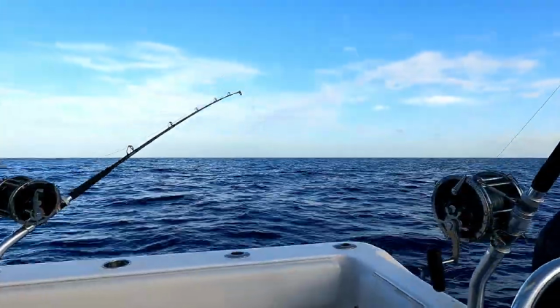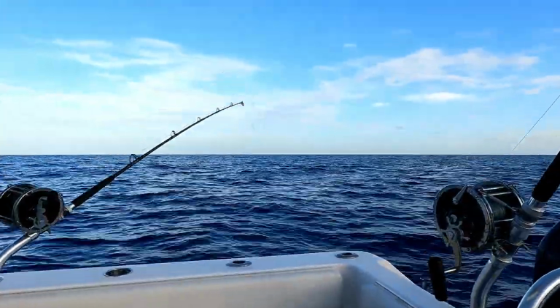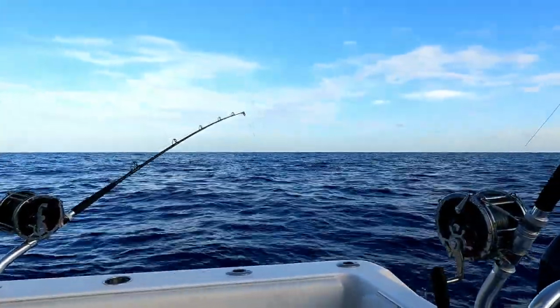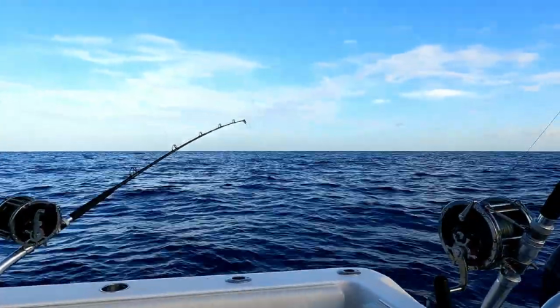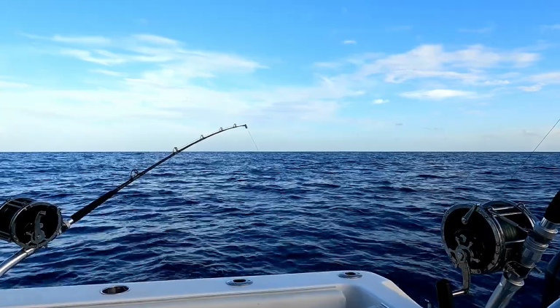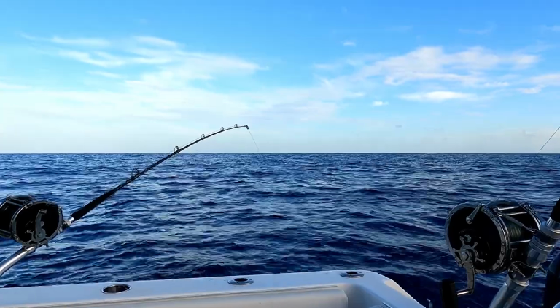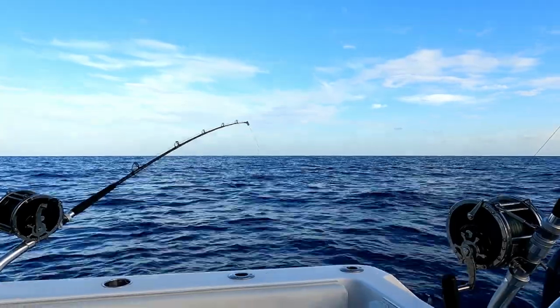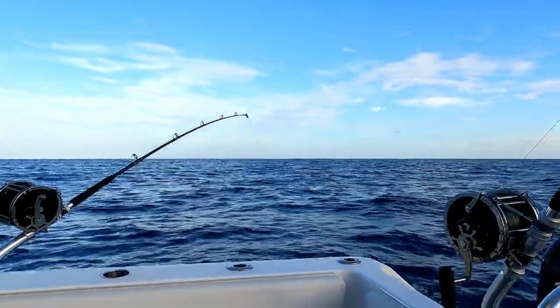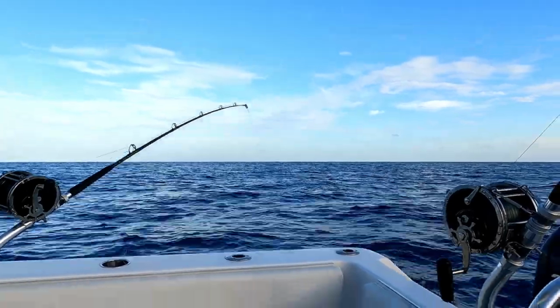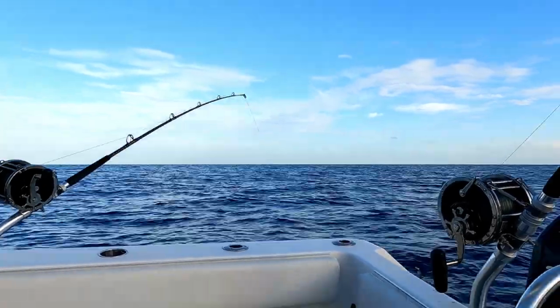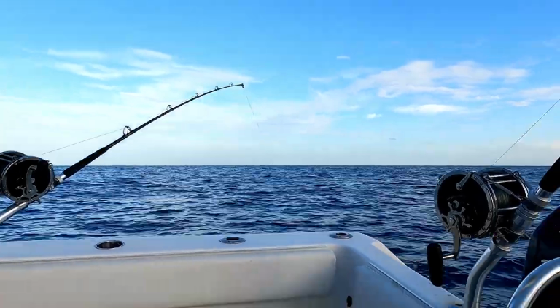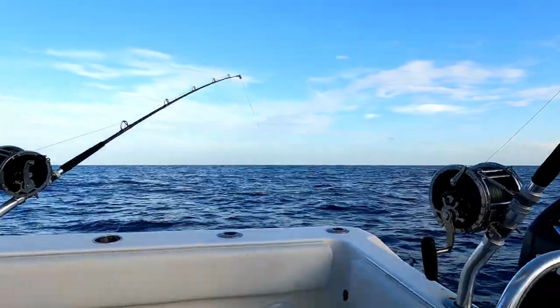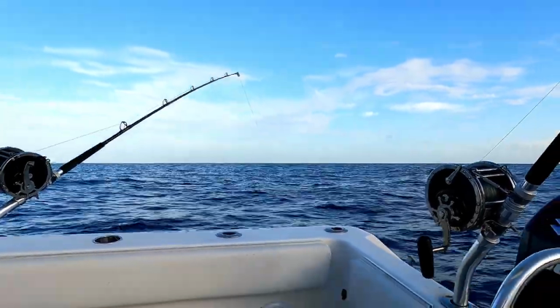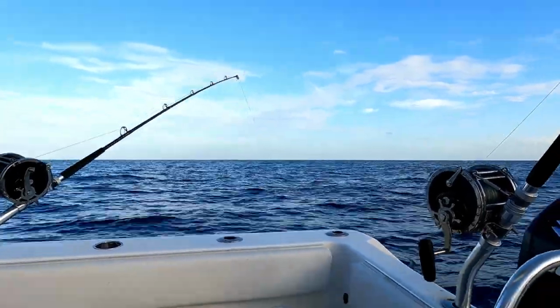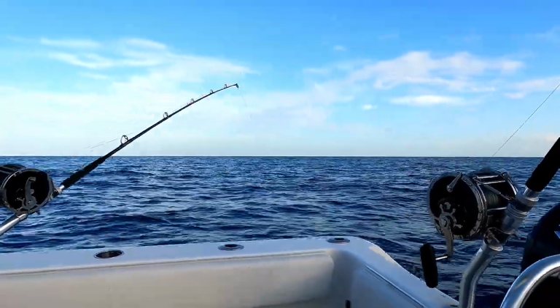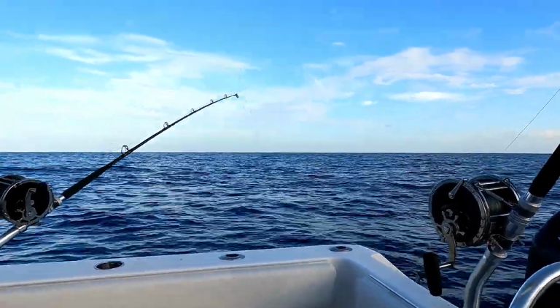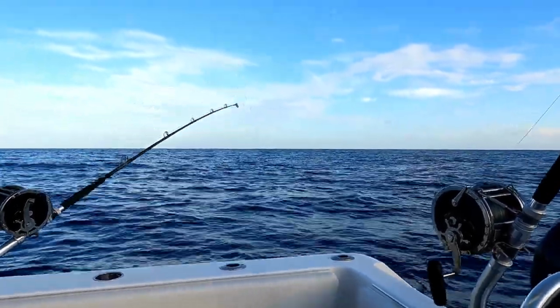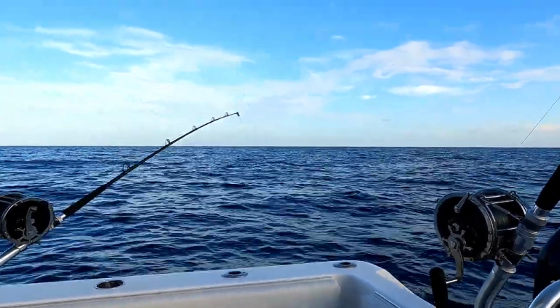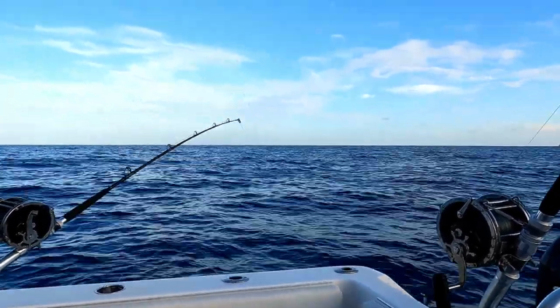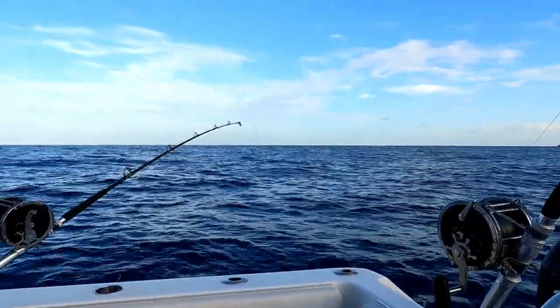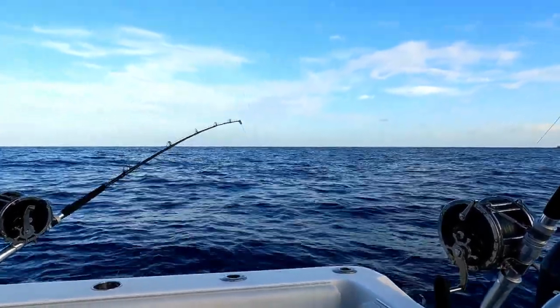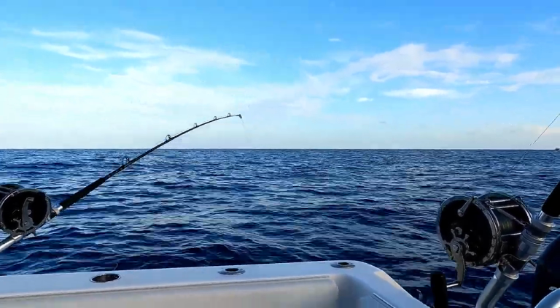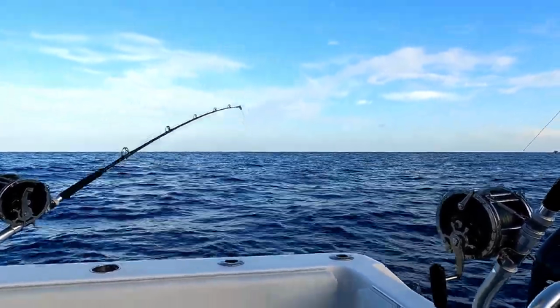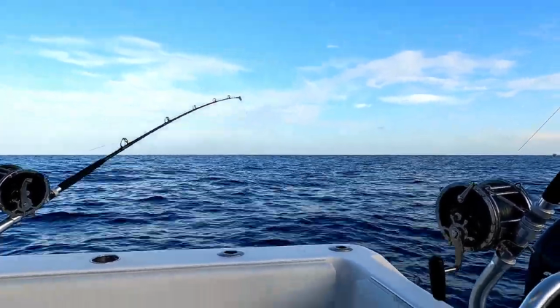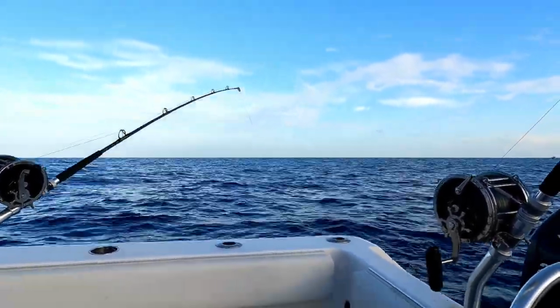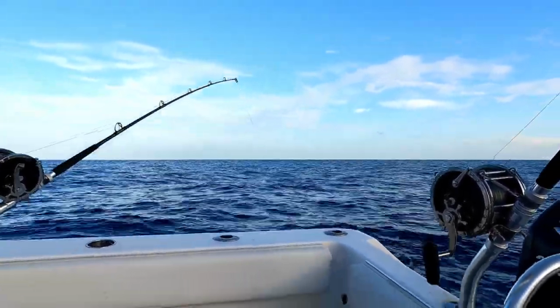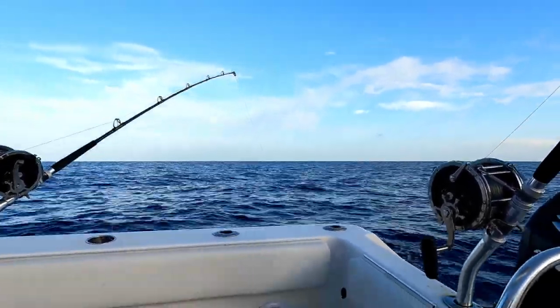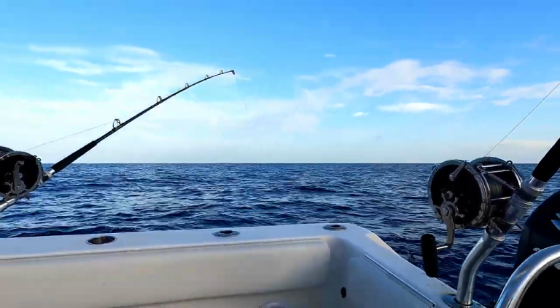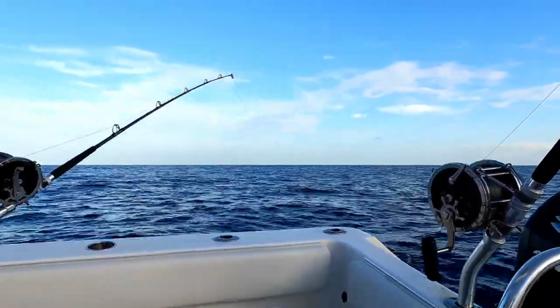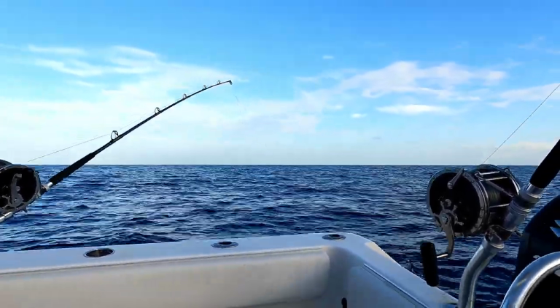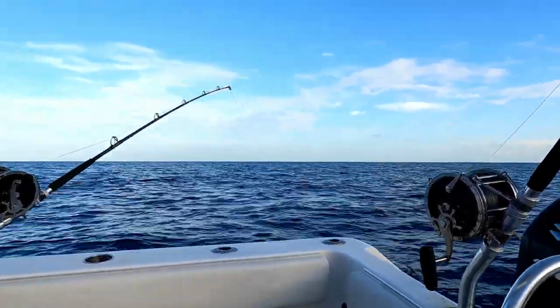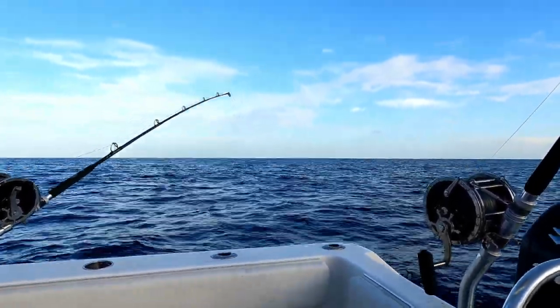We've drifted quite a ways away from that boat — it's almost three miles an hour.